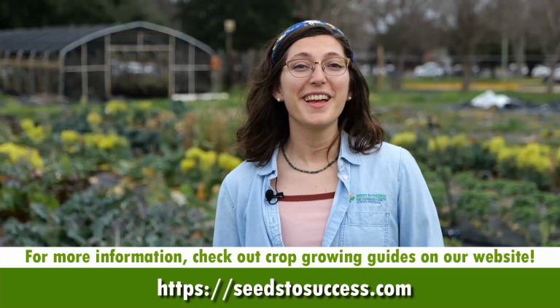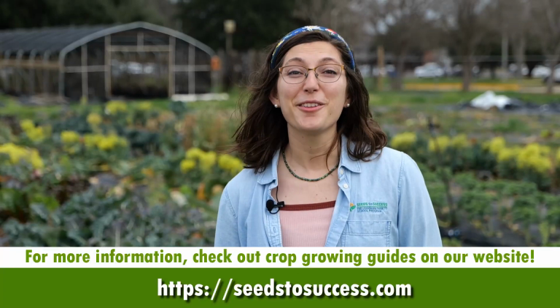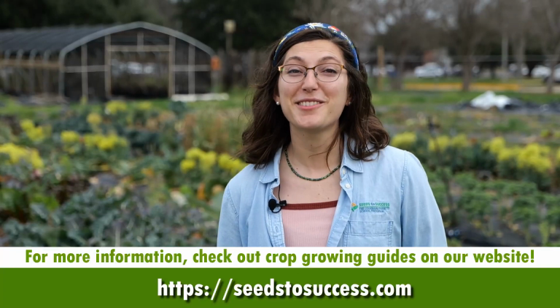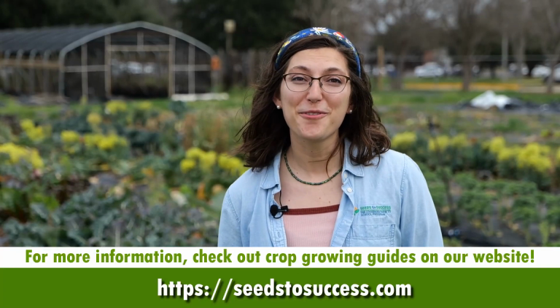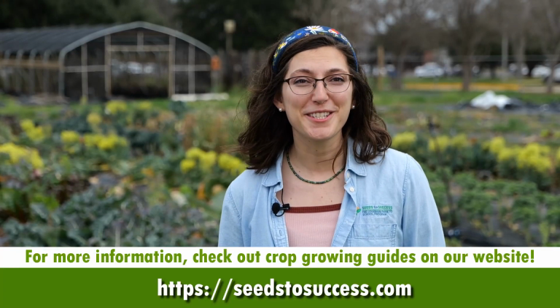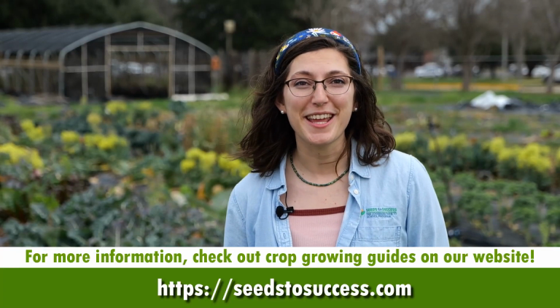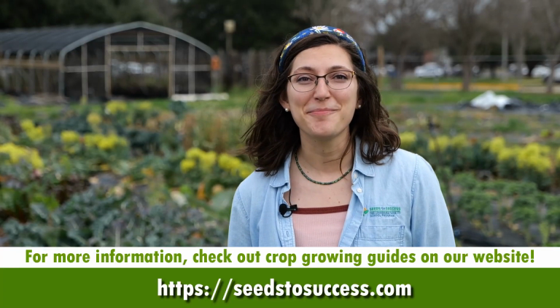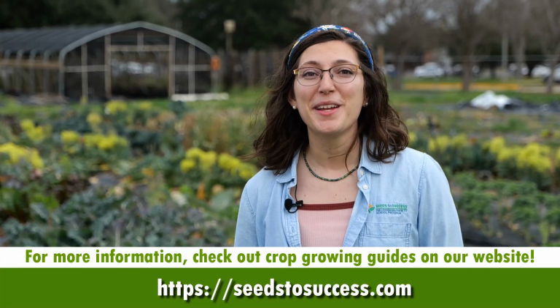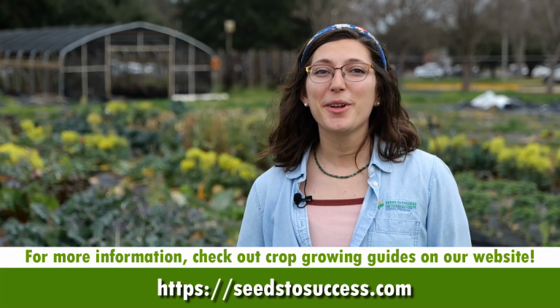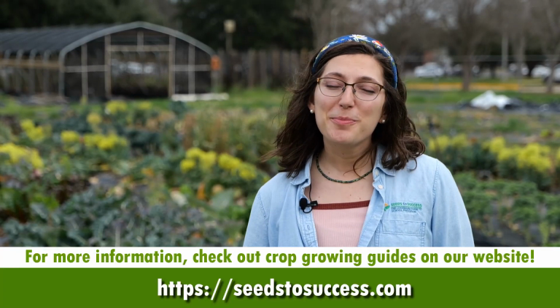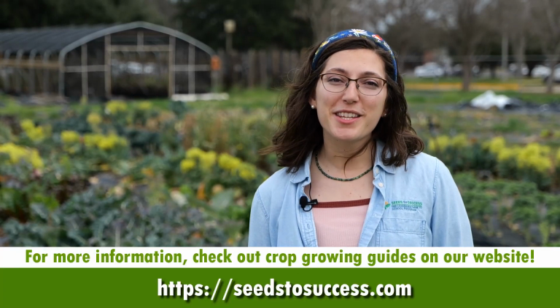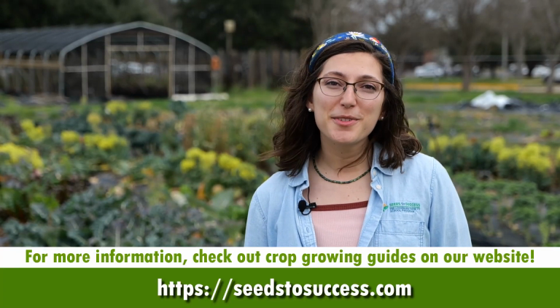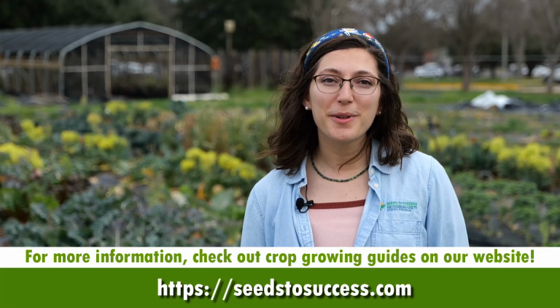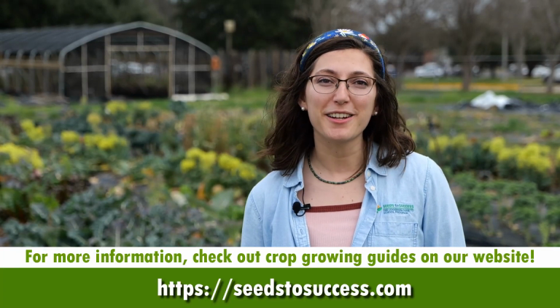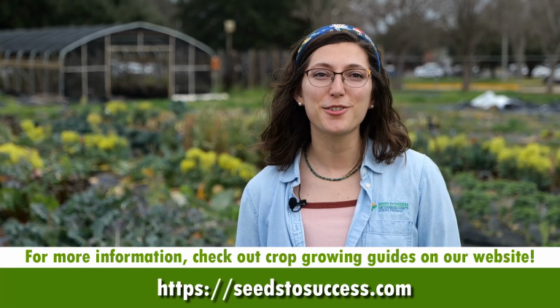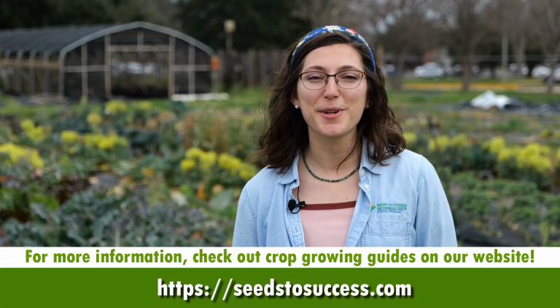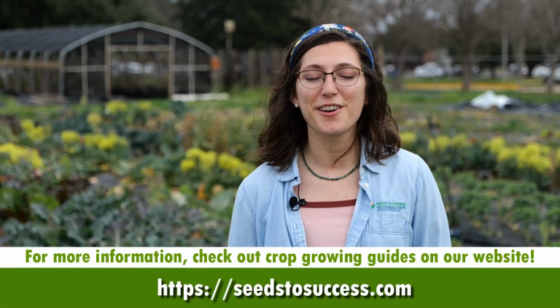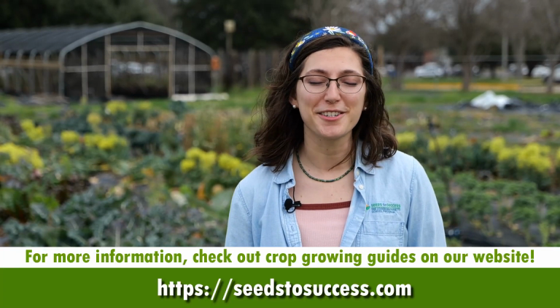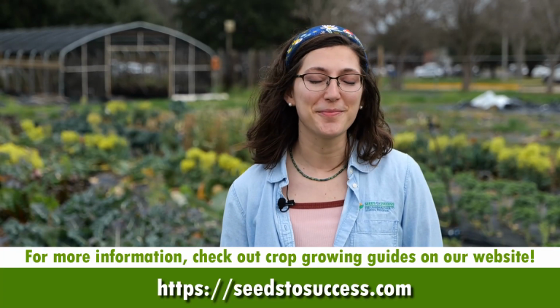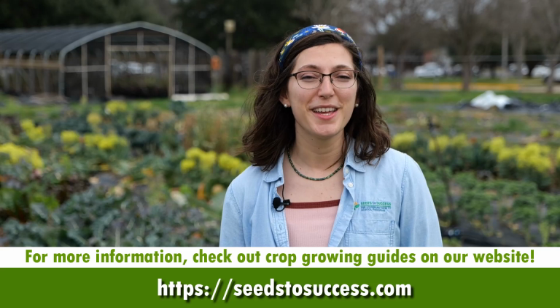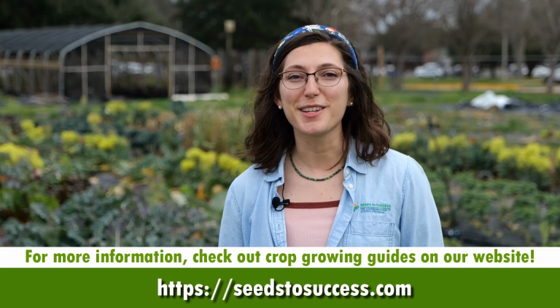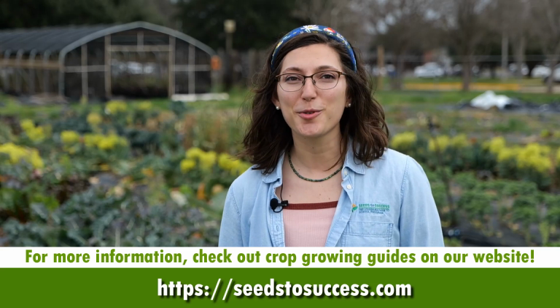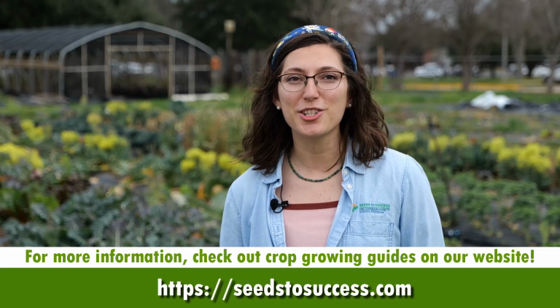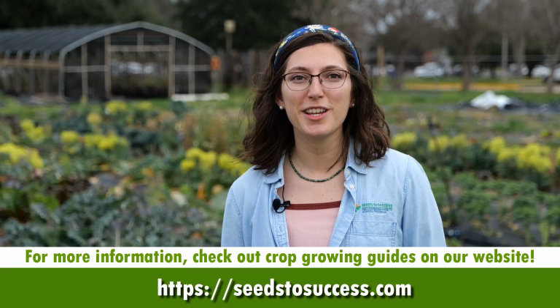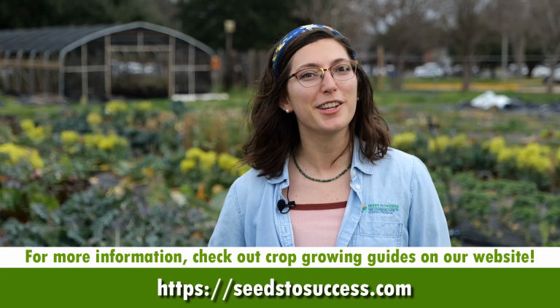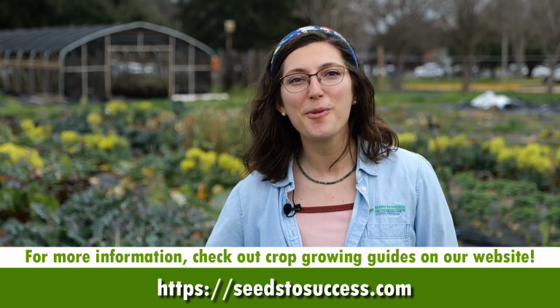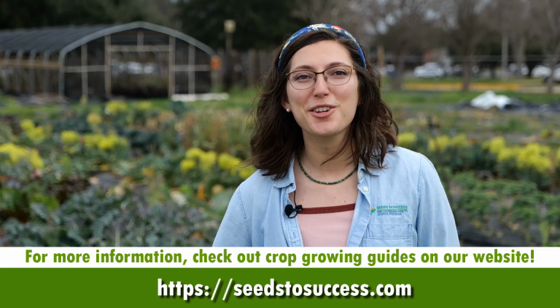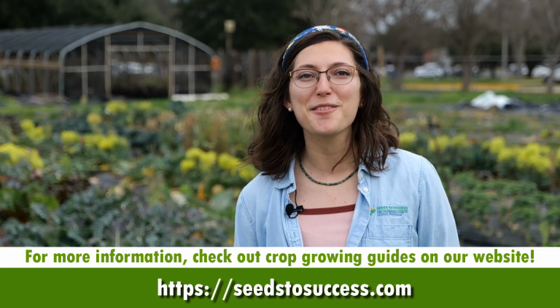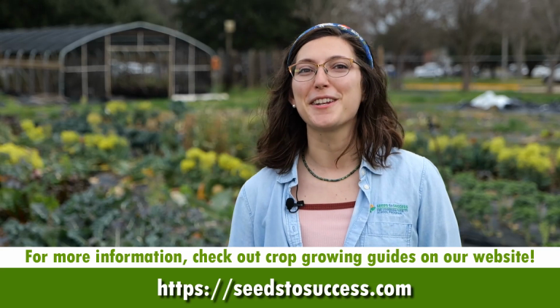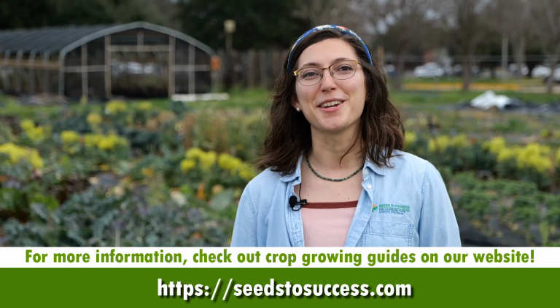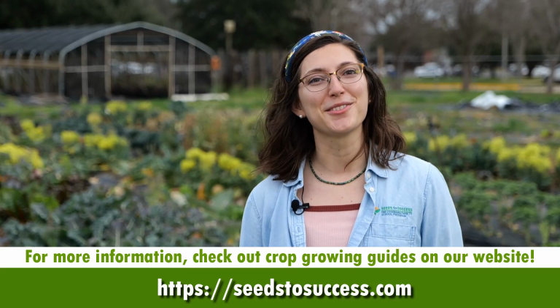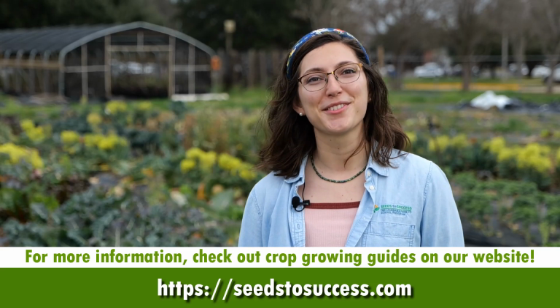Well, that's all for today. We hope this helps you plan out your spring garden. Thanks for watching, and go watch our other videos!